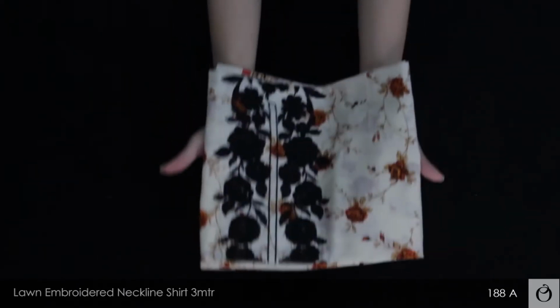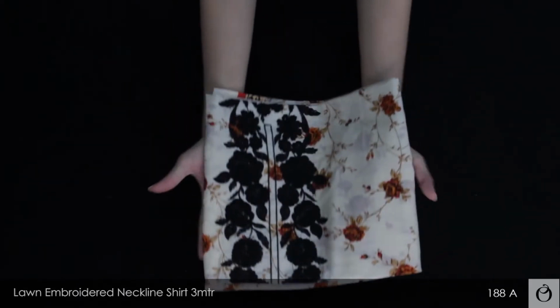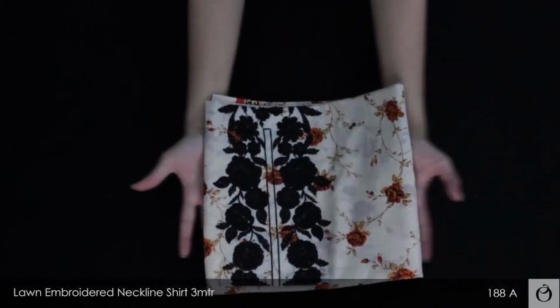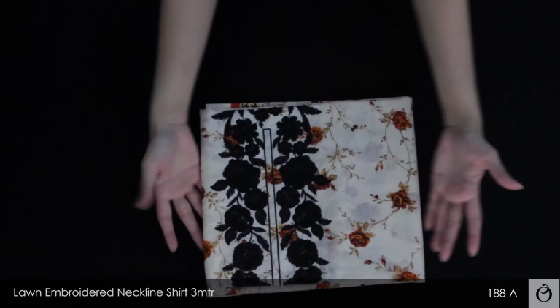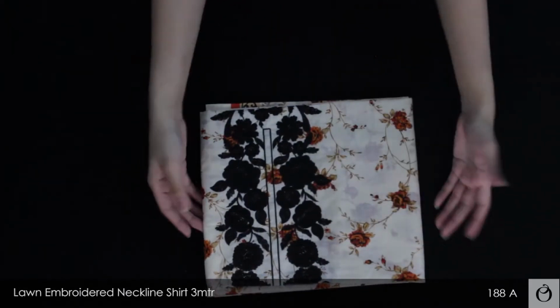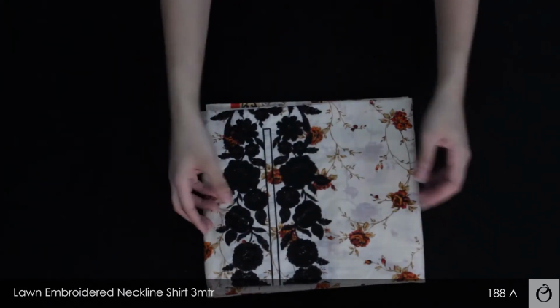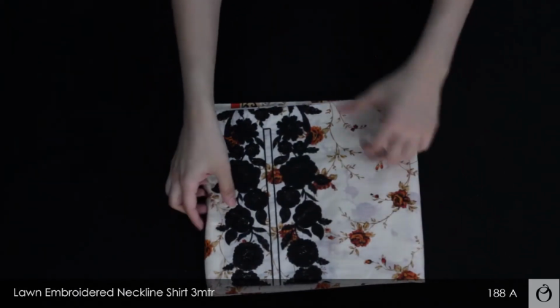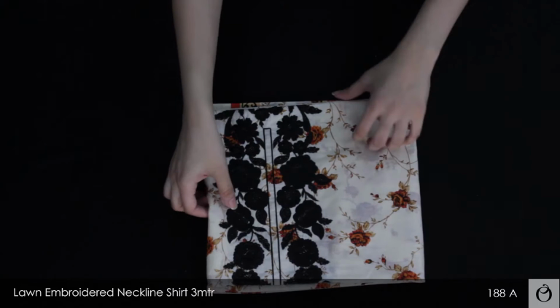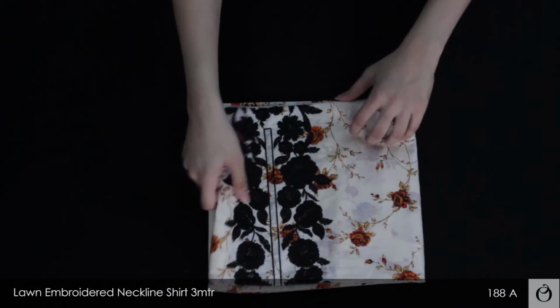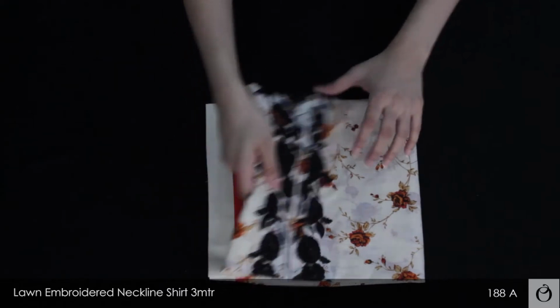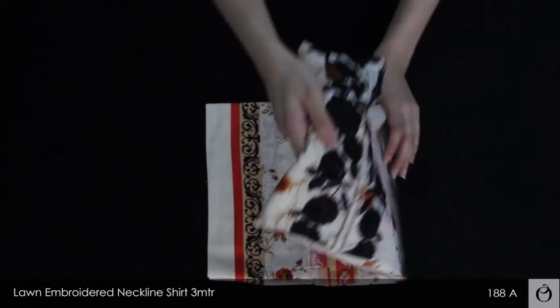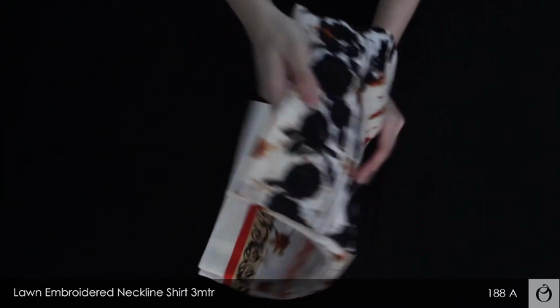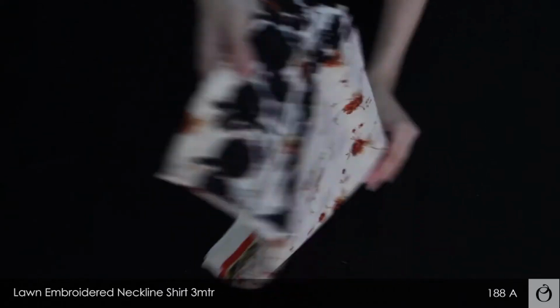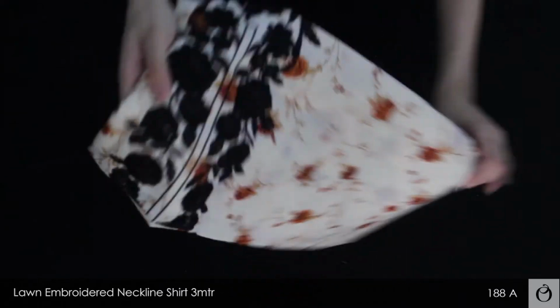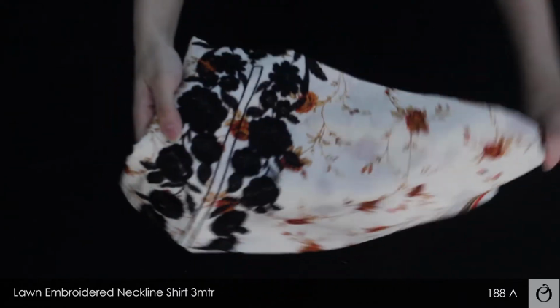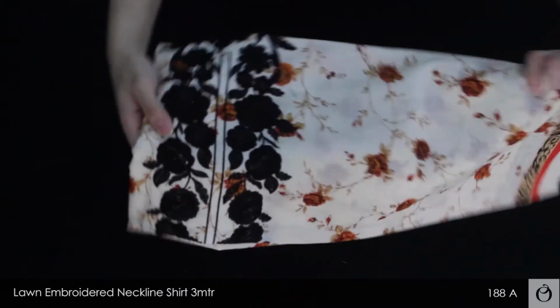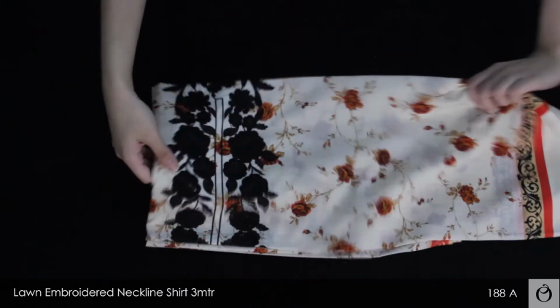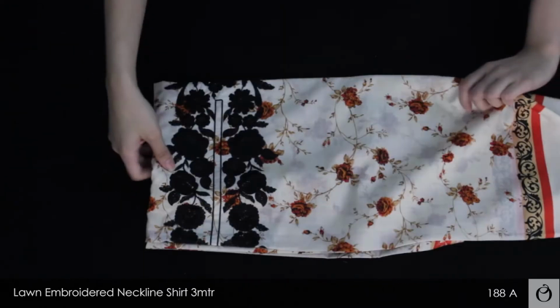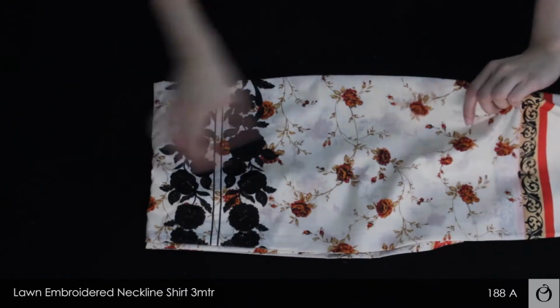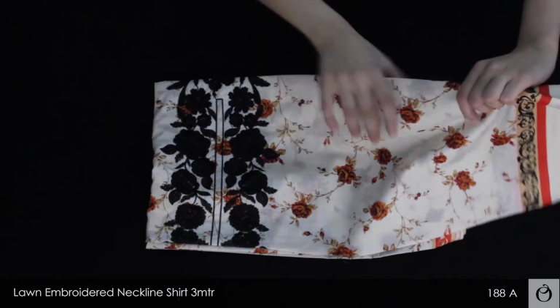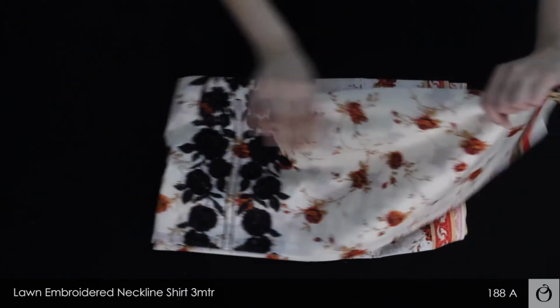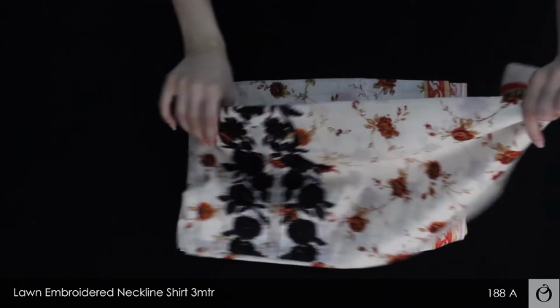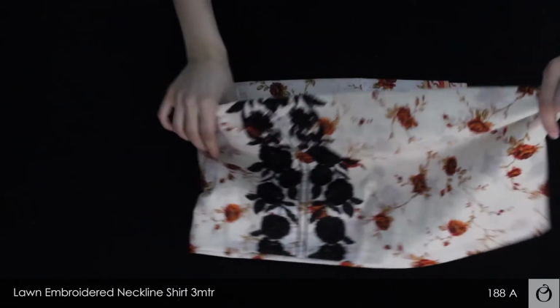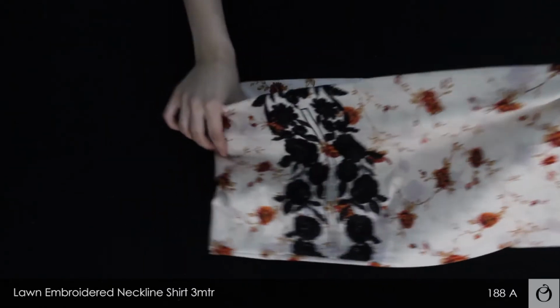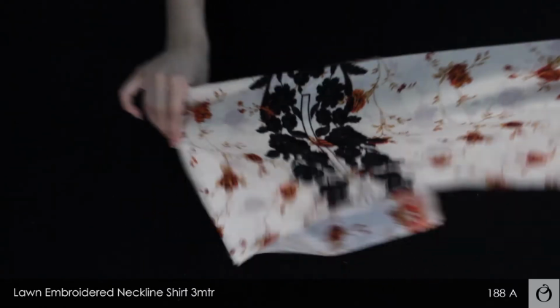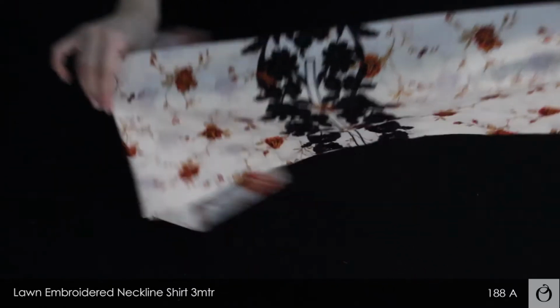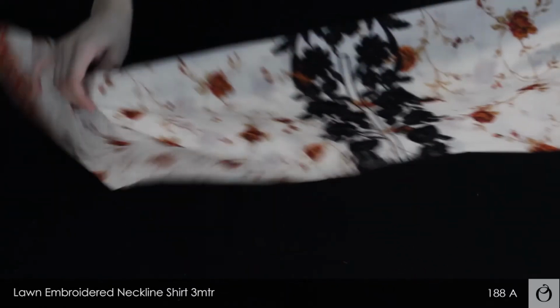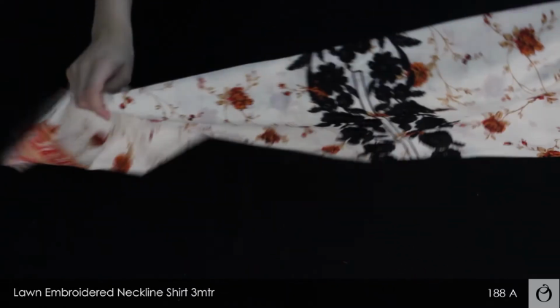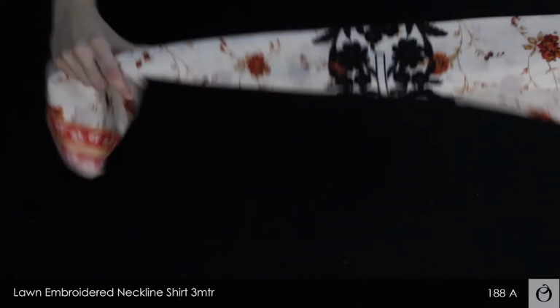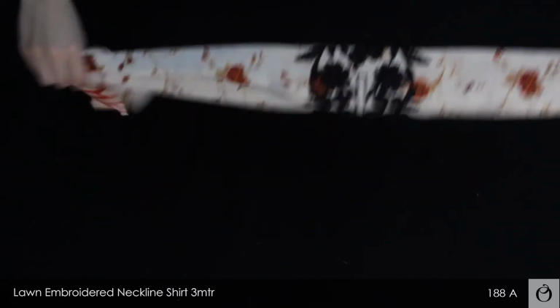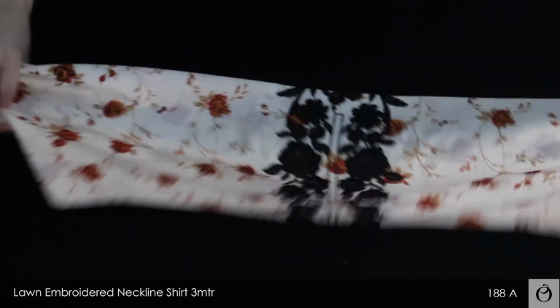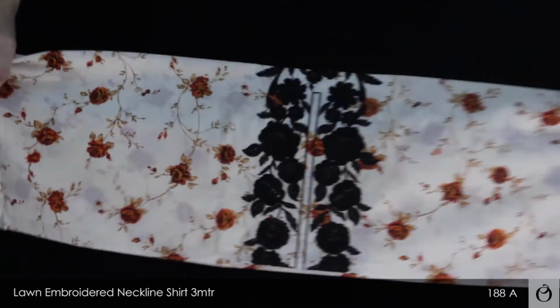This is a long shirt which is 3 meters, and it comes with an embroidered neckline.